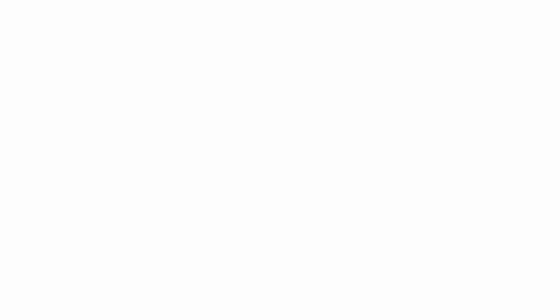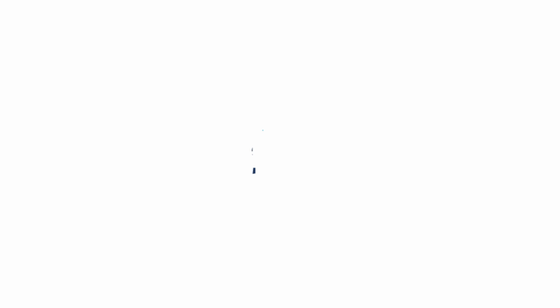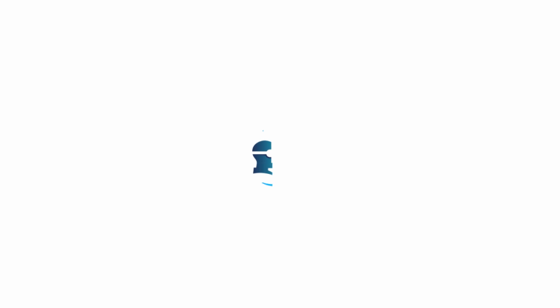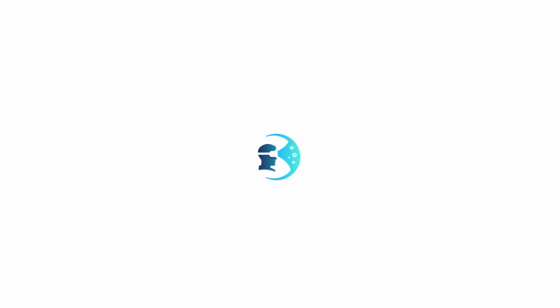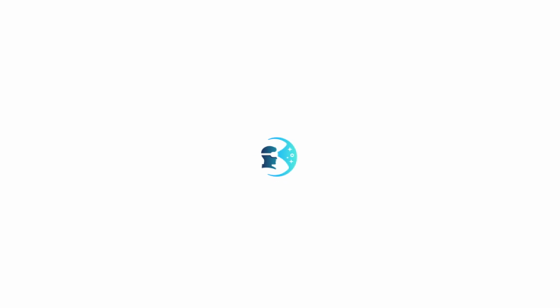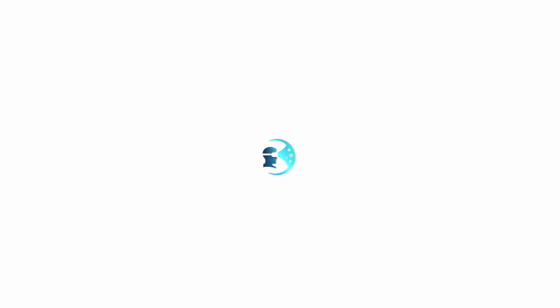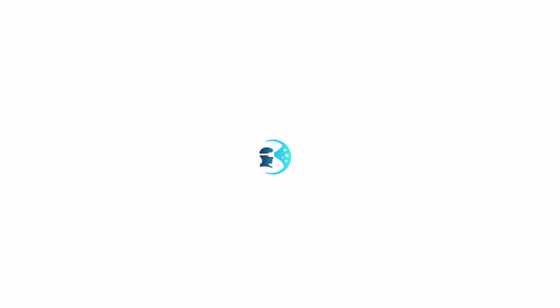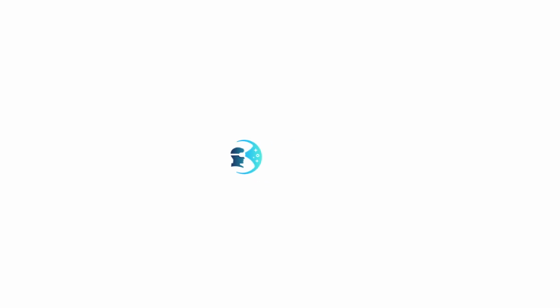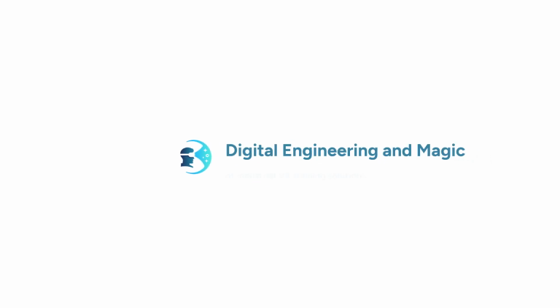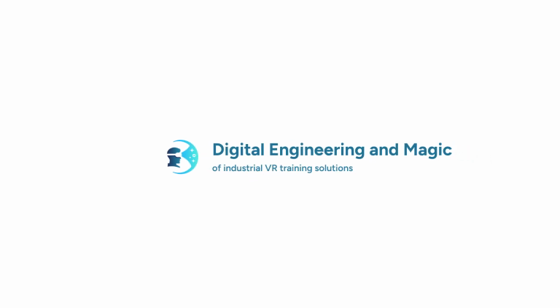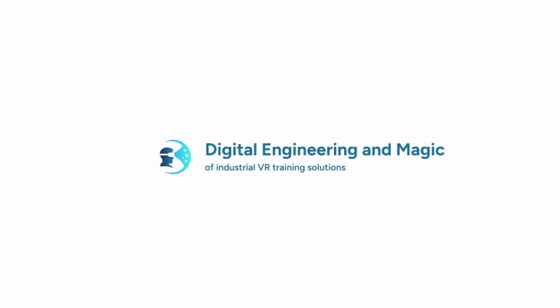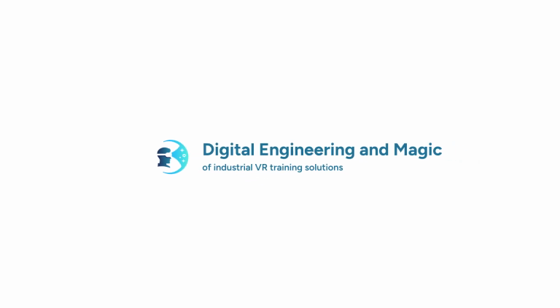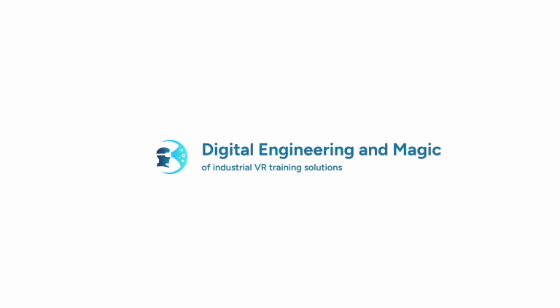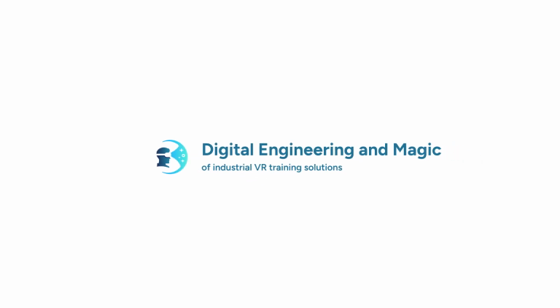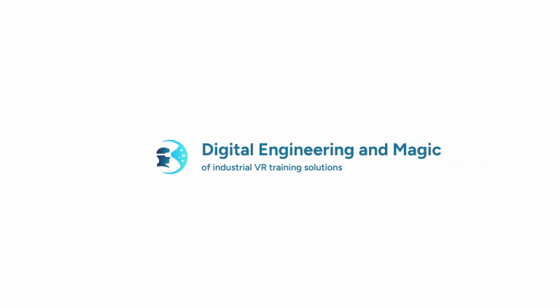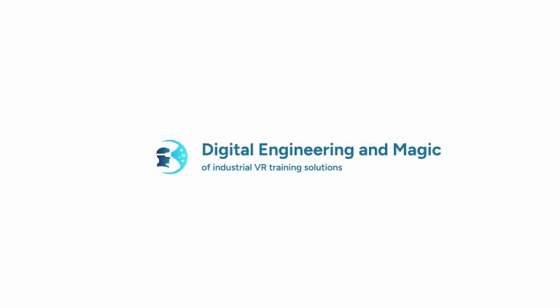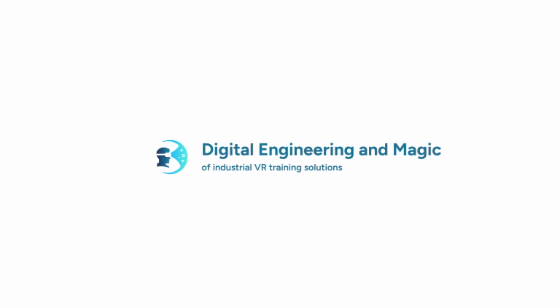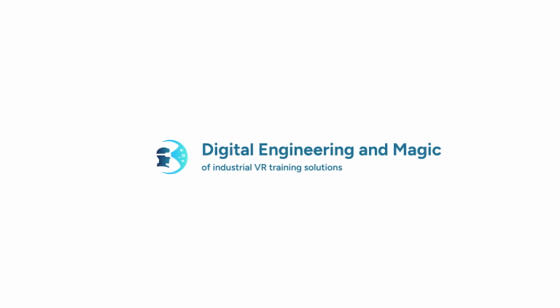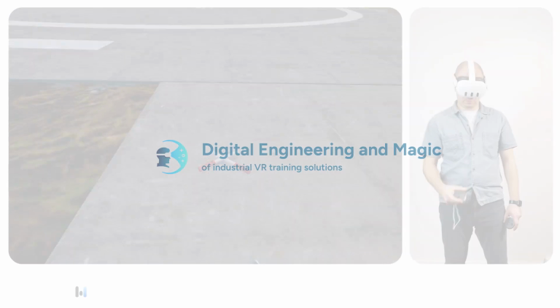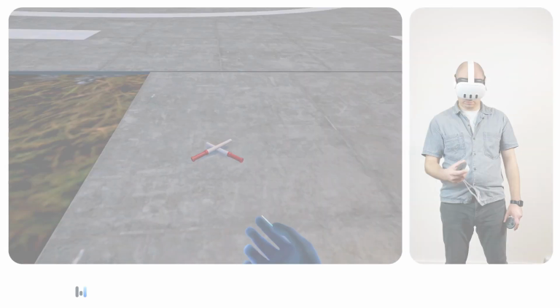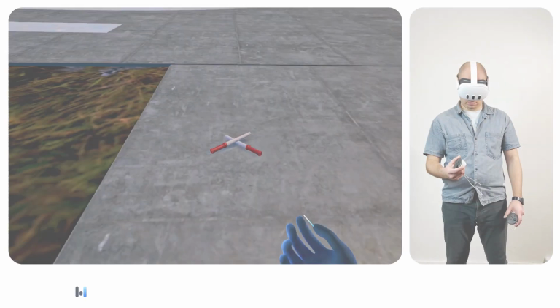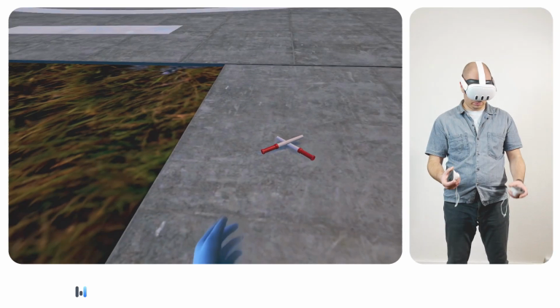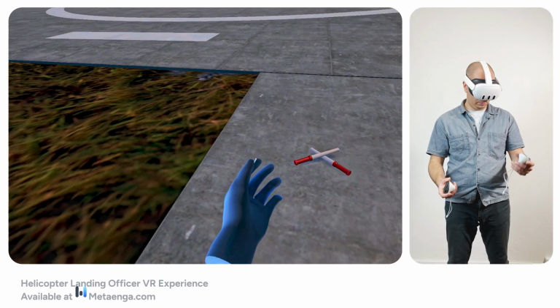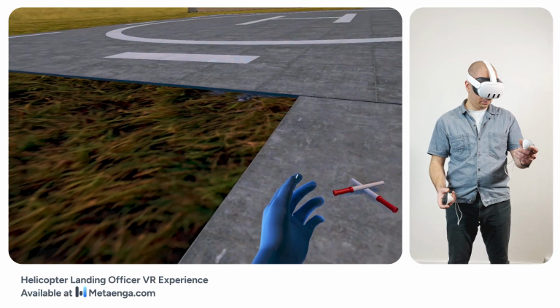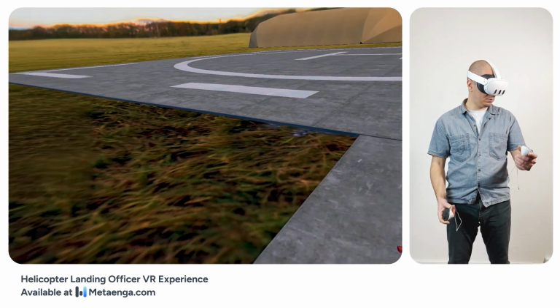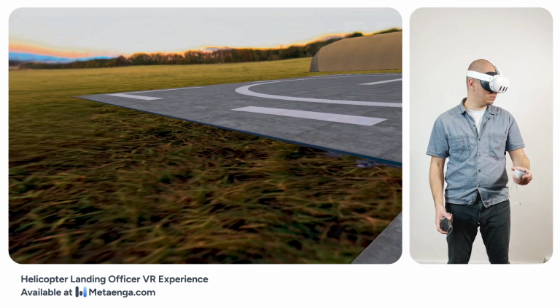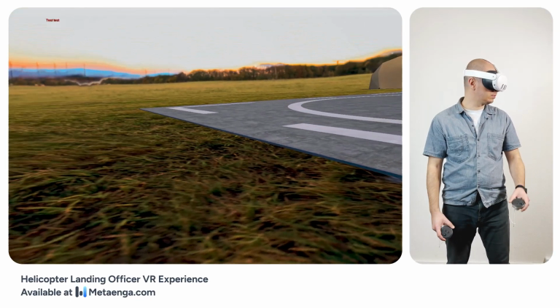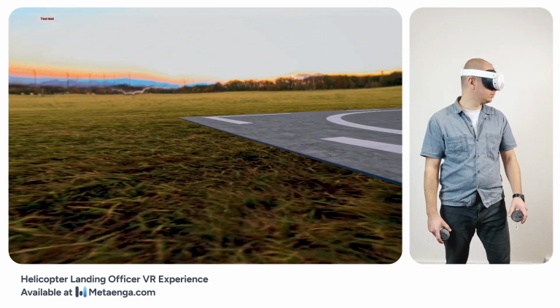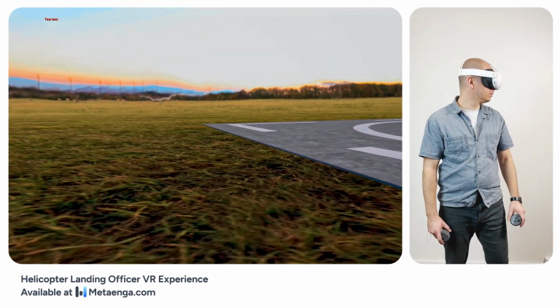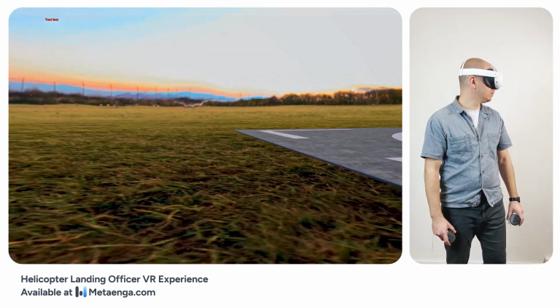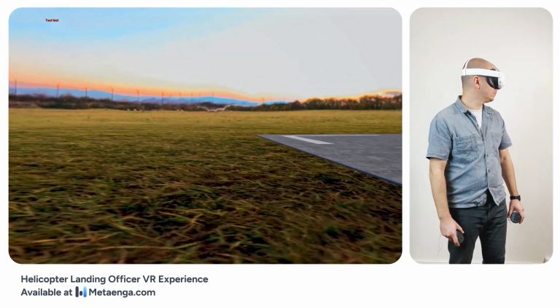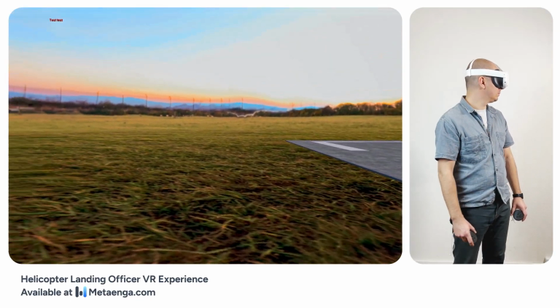Eagle One to ground. Over. Ground here, loud and clear, Eagle One. Proceed with landing.